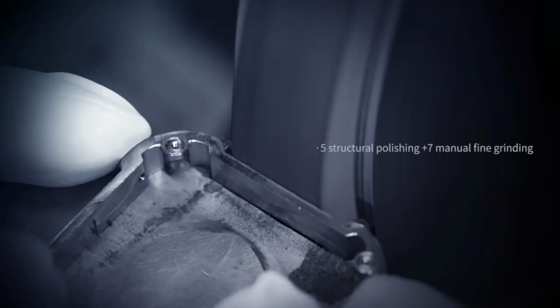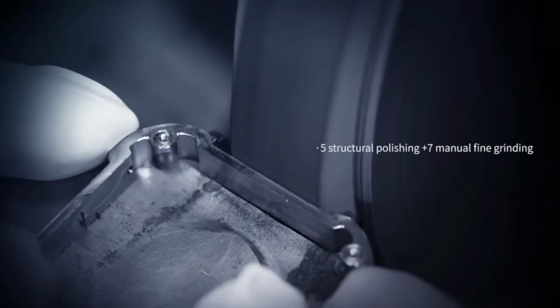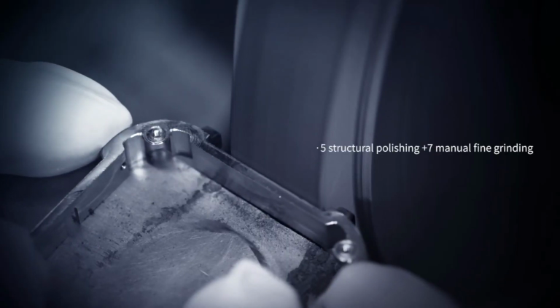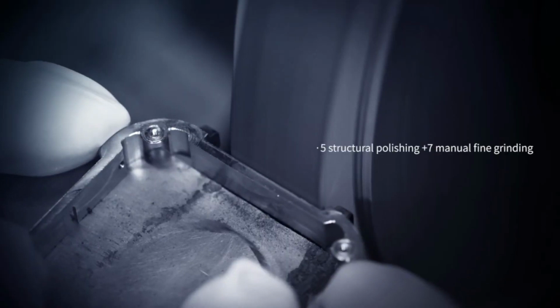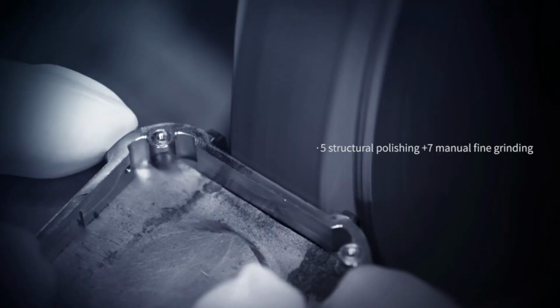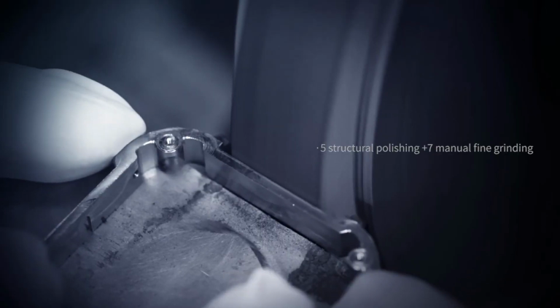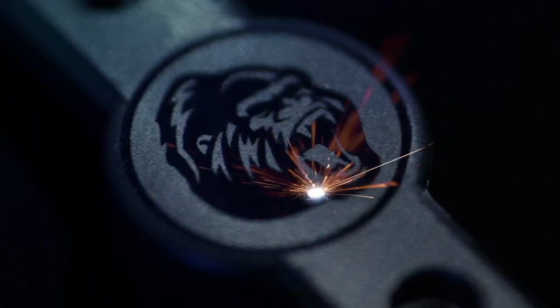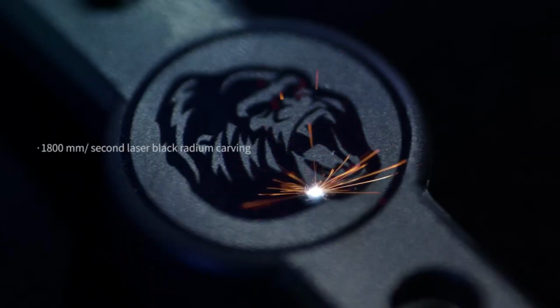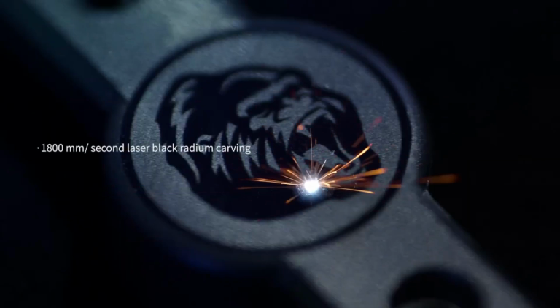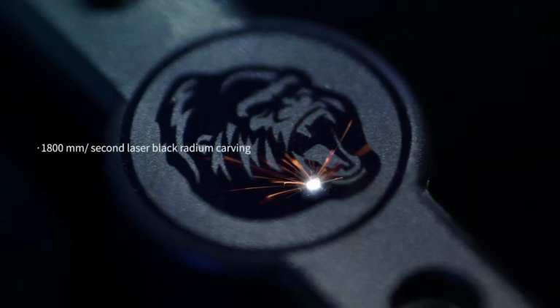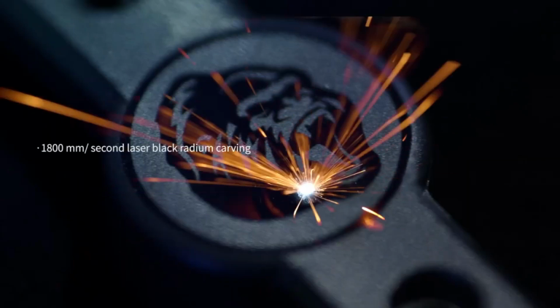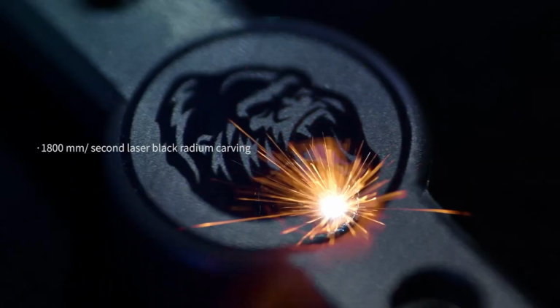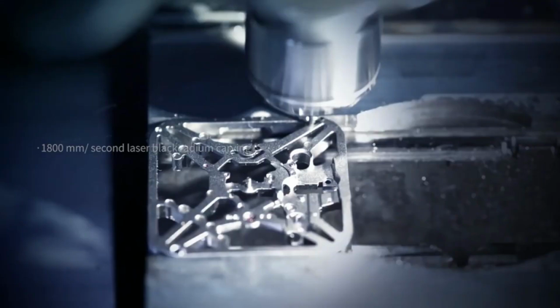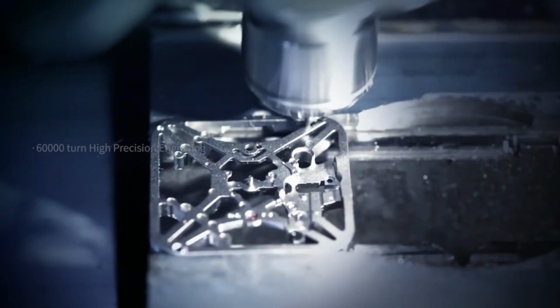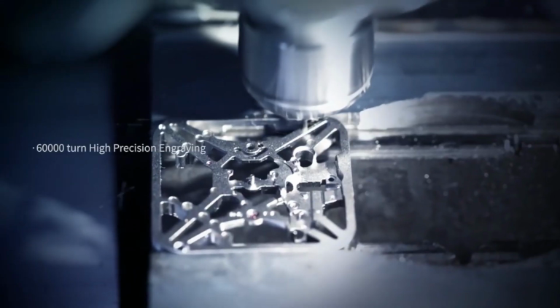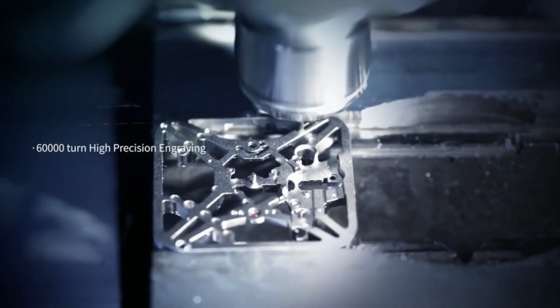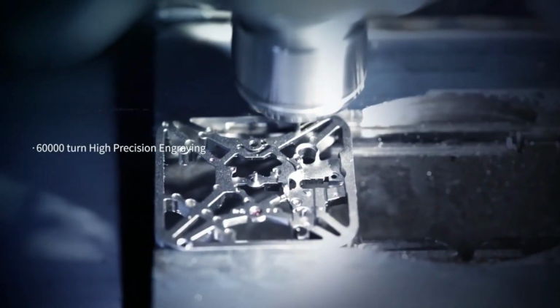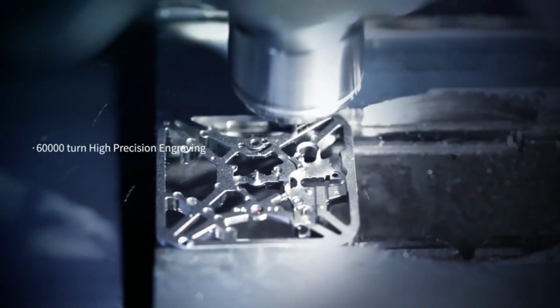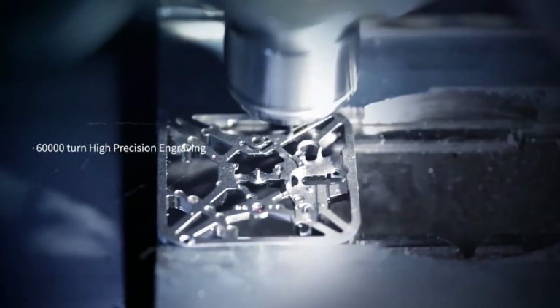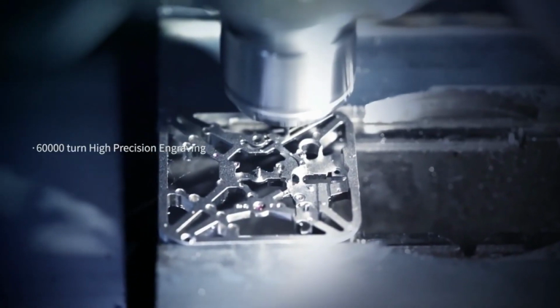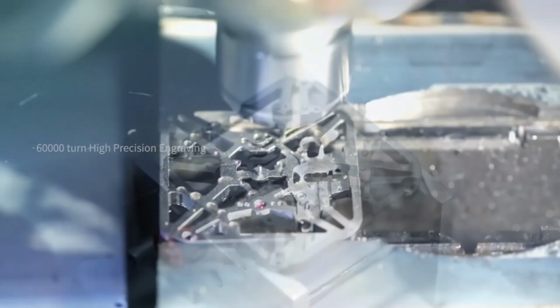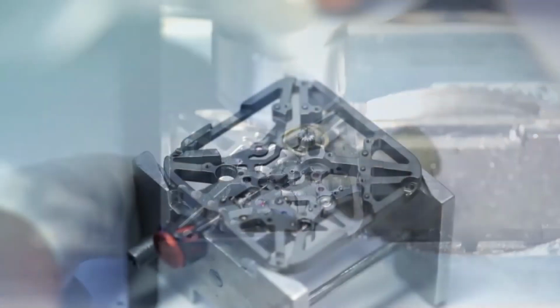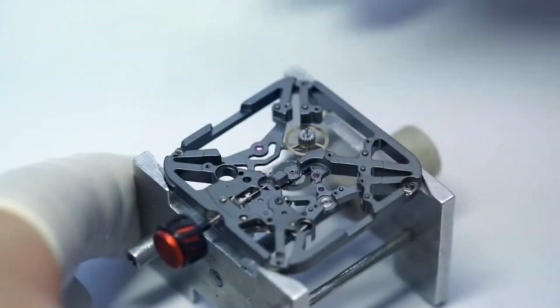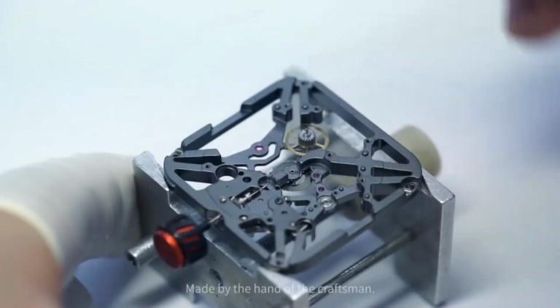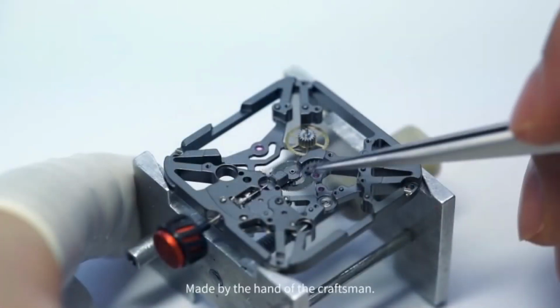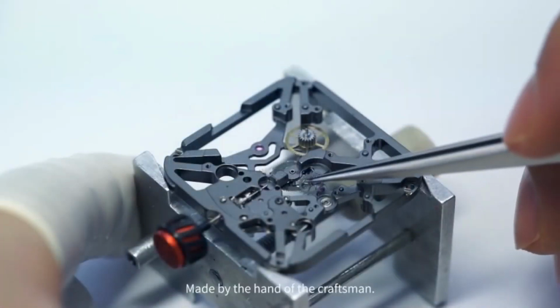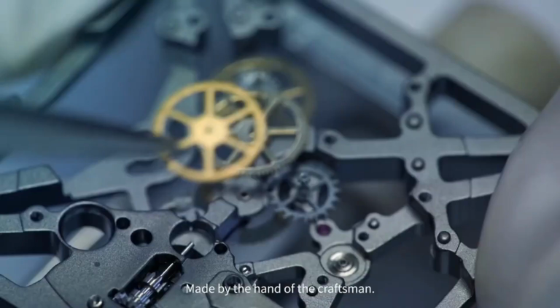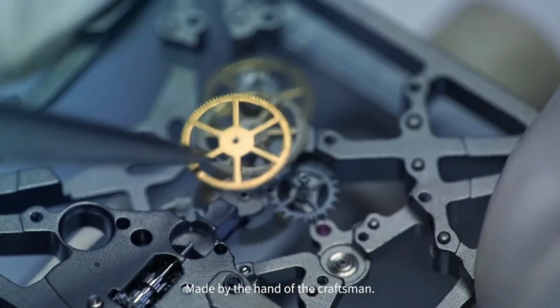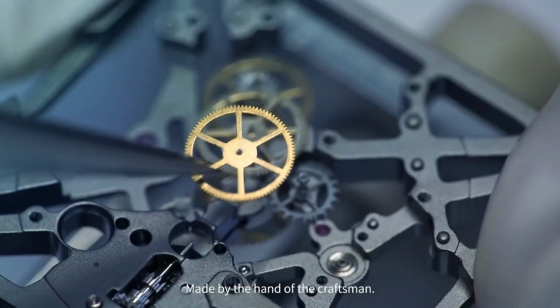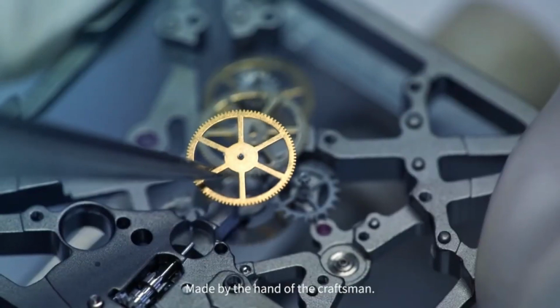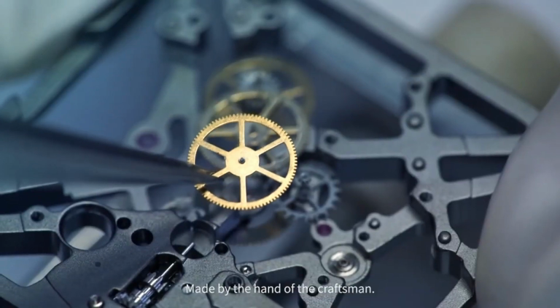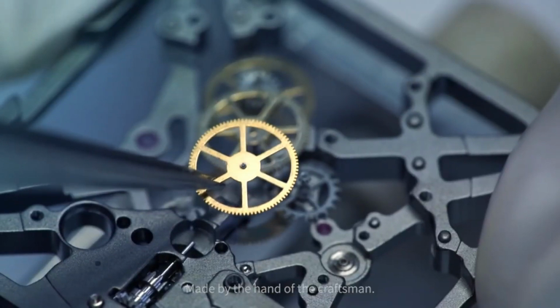It says, "Born of Original Design and Live to Pursue Art and Machine Aesthetics." Red Dot Design Award pretty much every year.